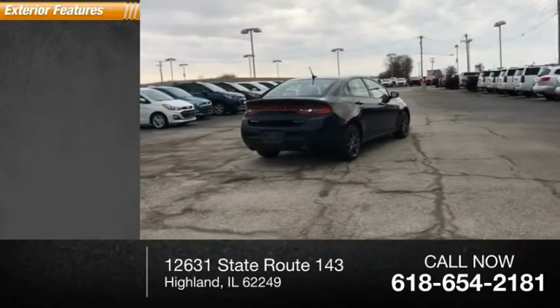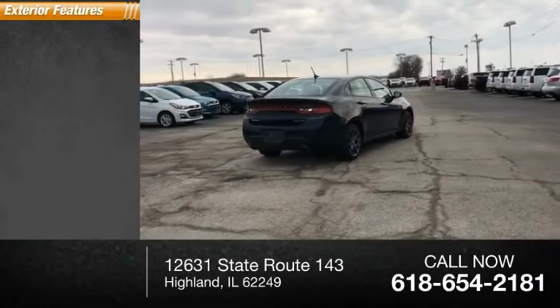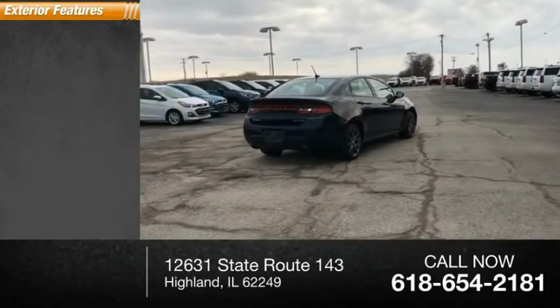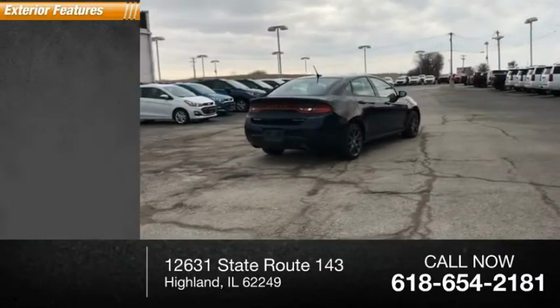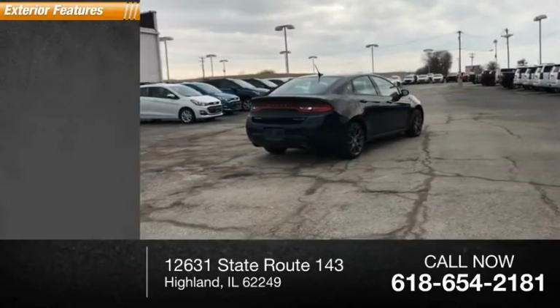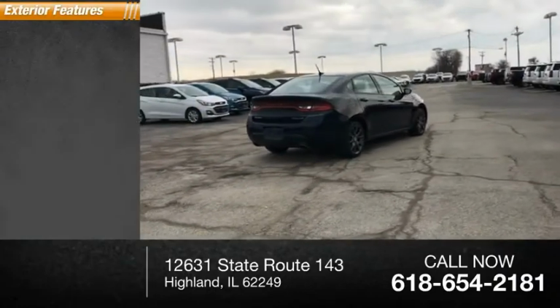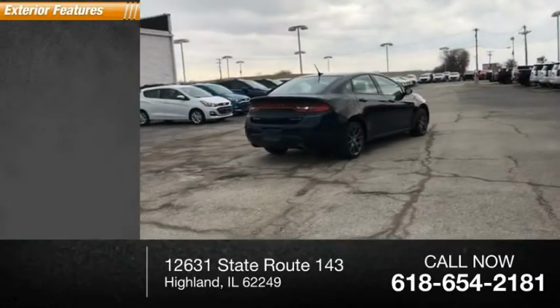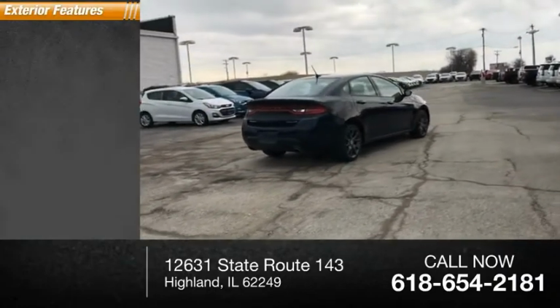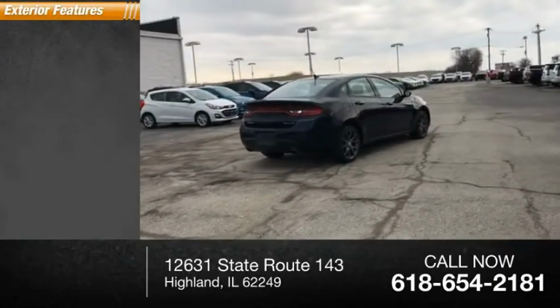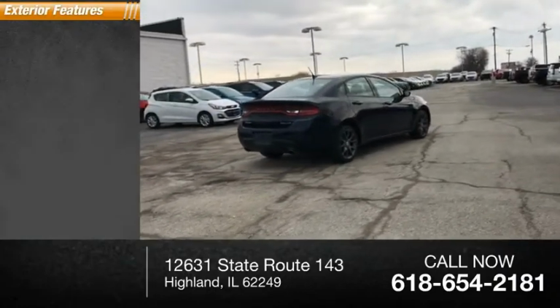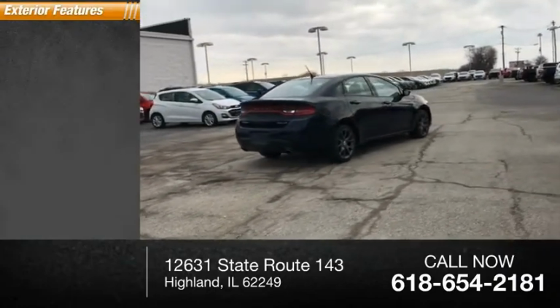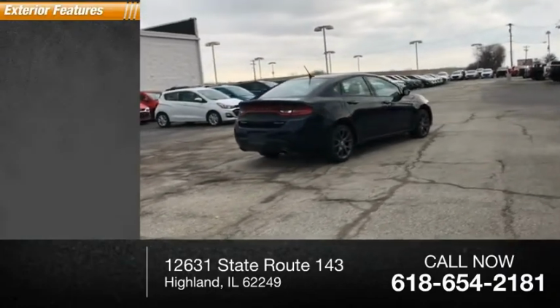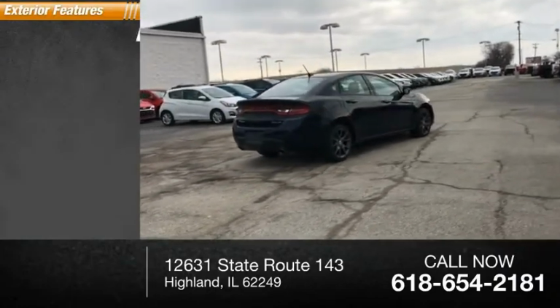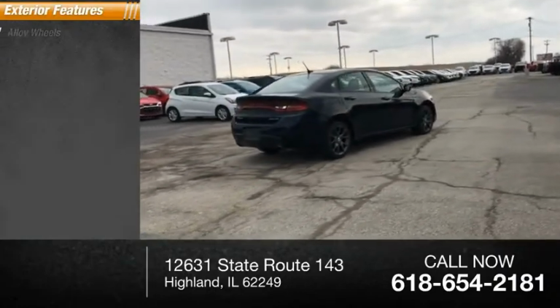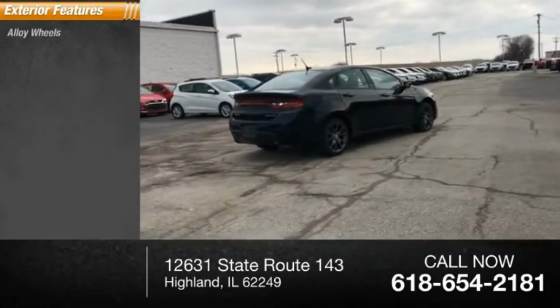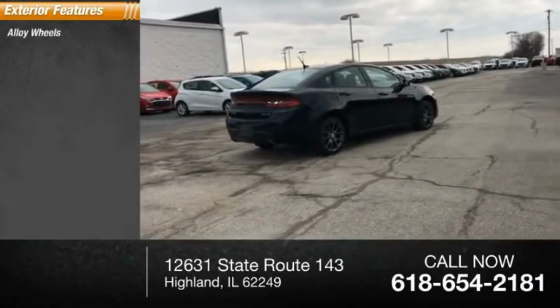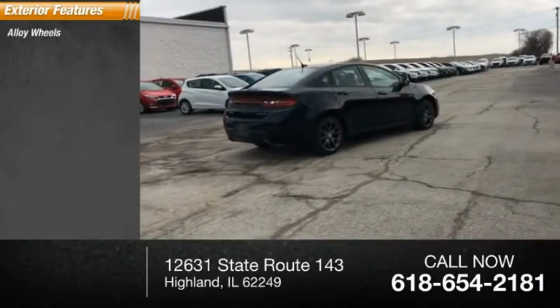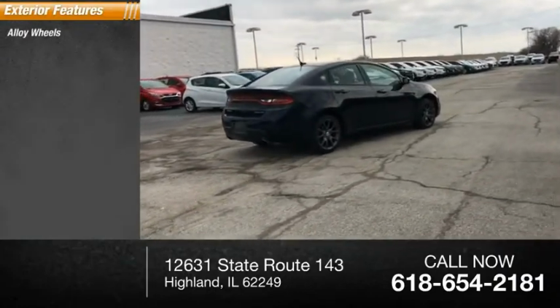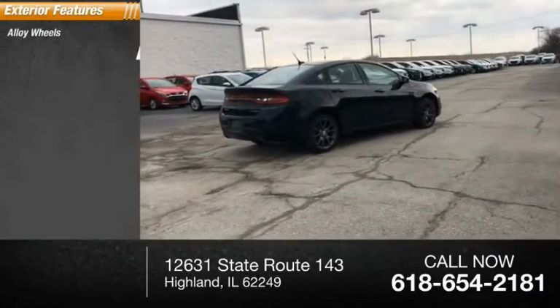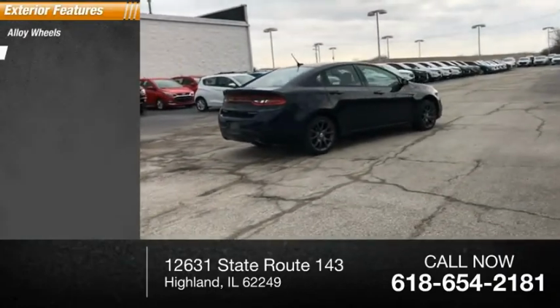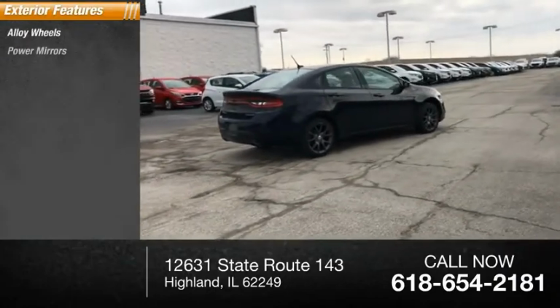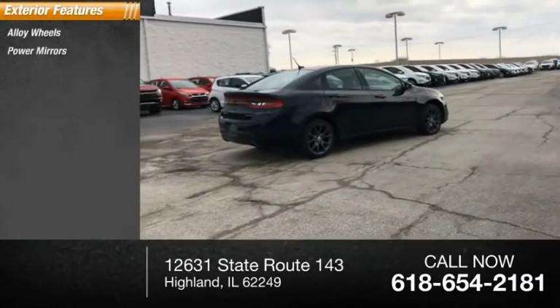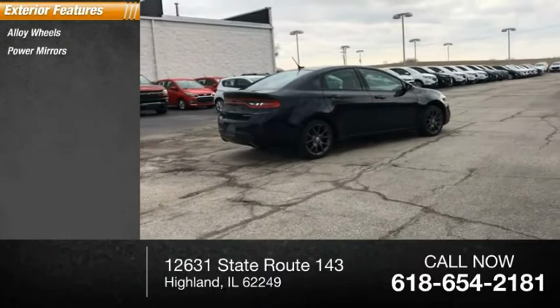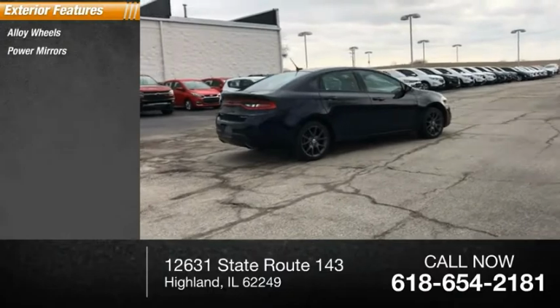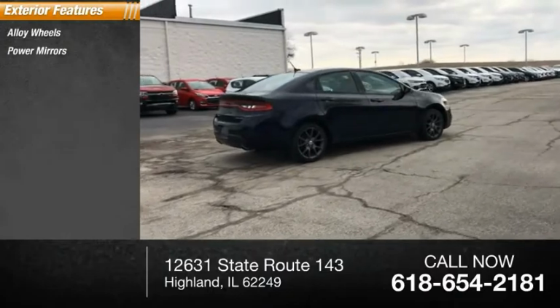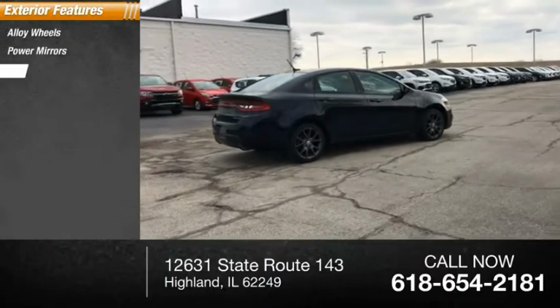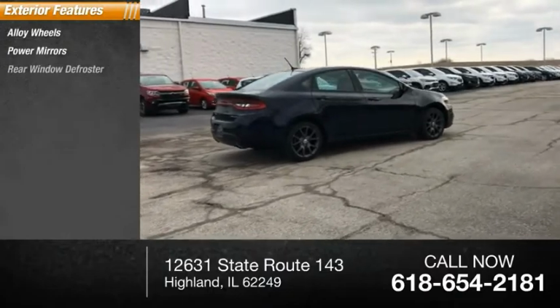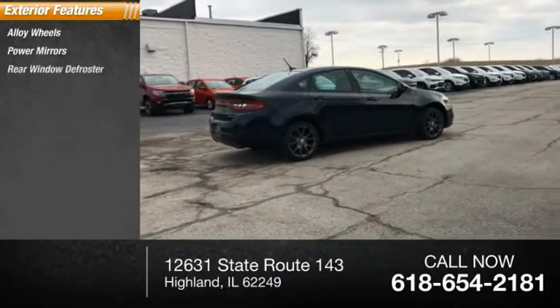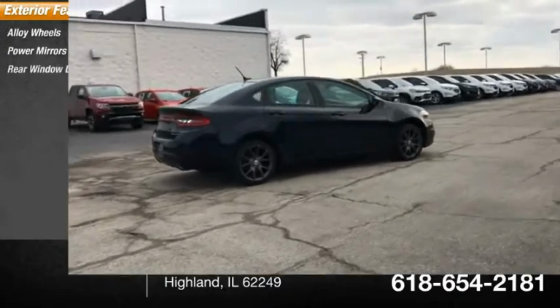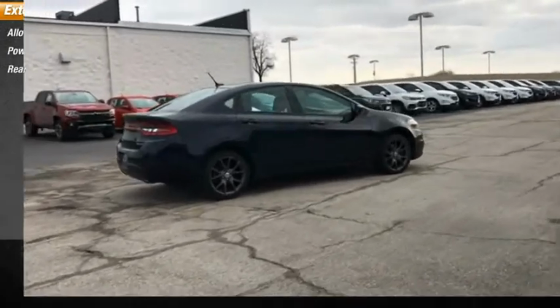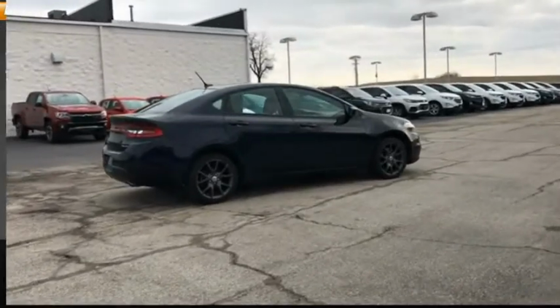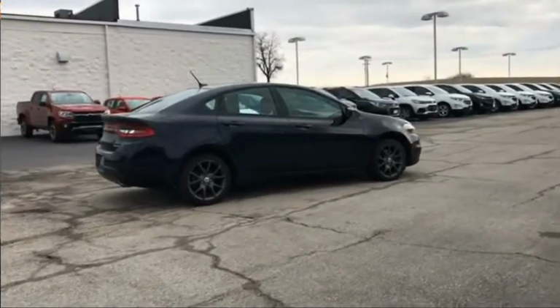Here are some of this vehicle's great options: alloy wheels, power mirrors, and rear window defroster.